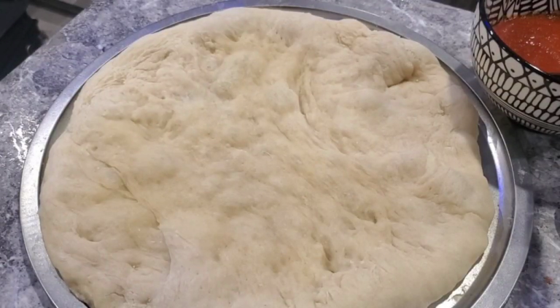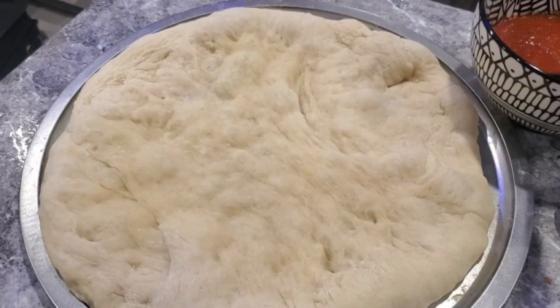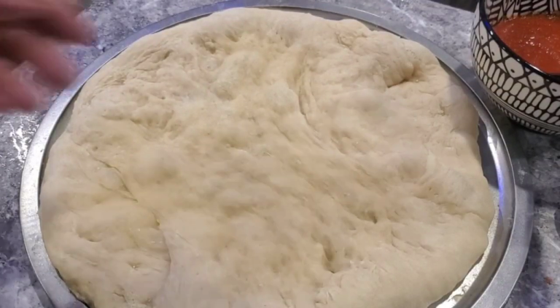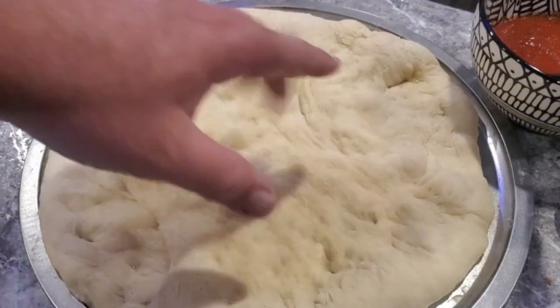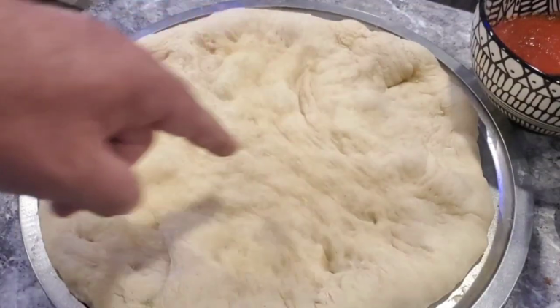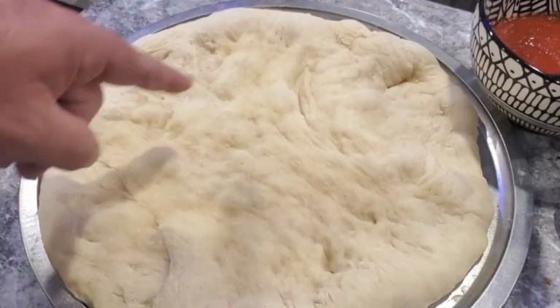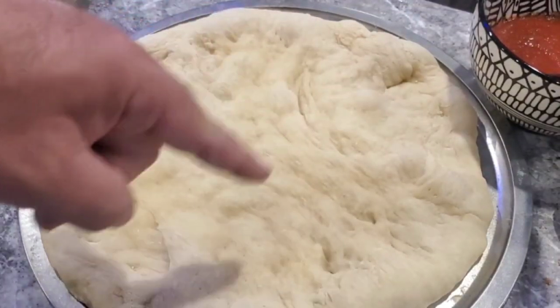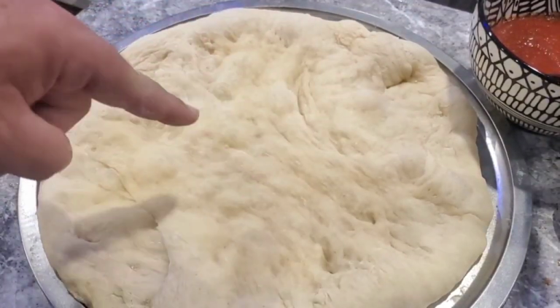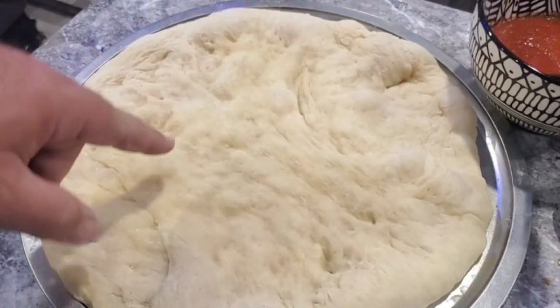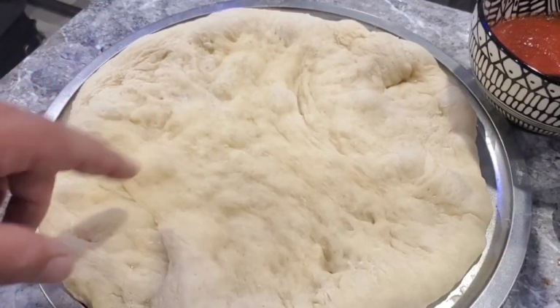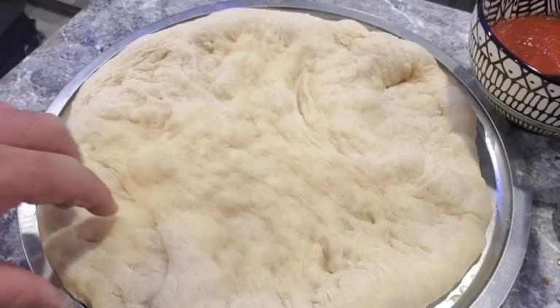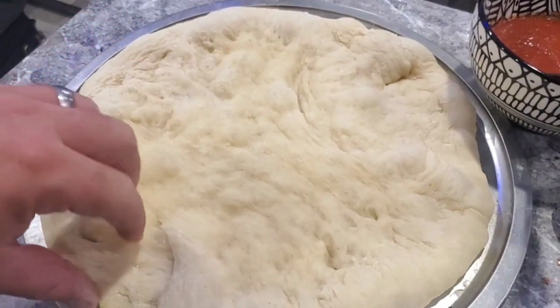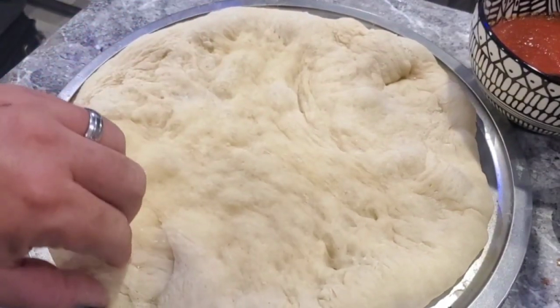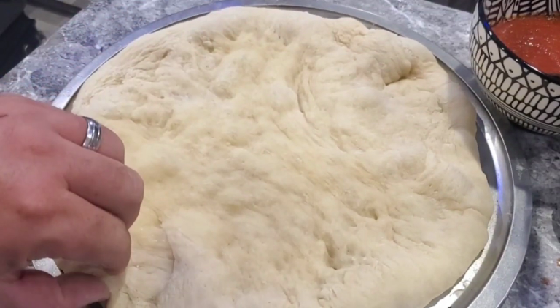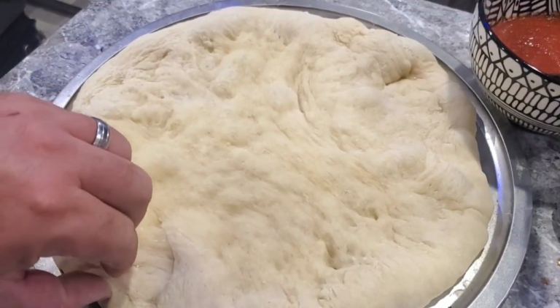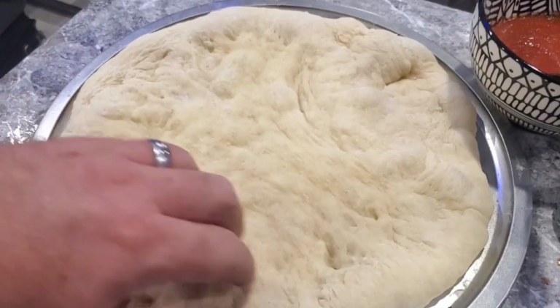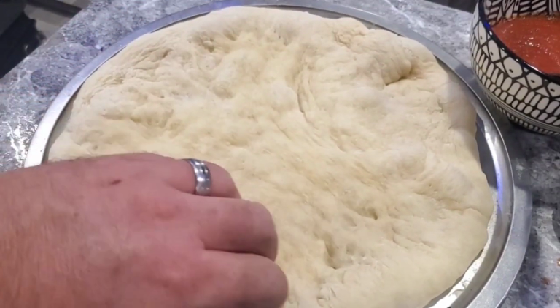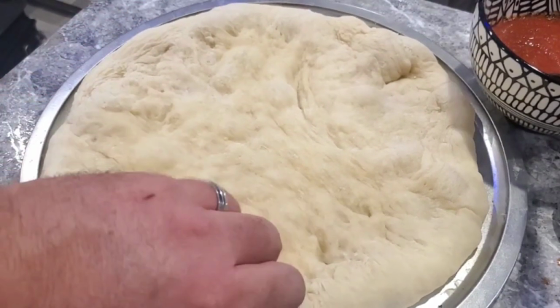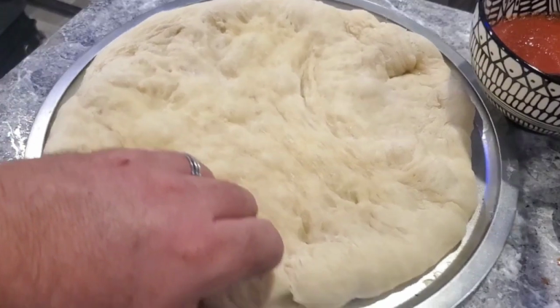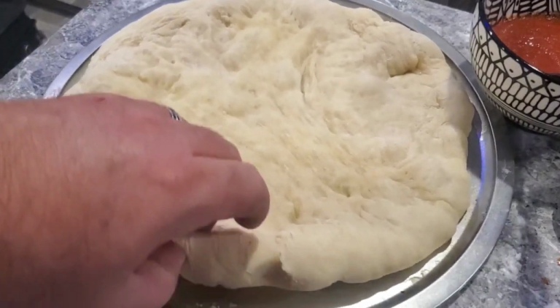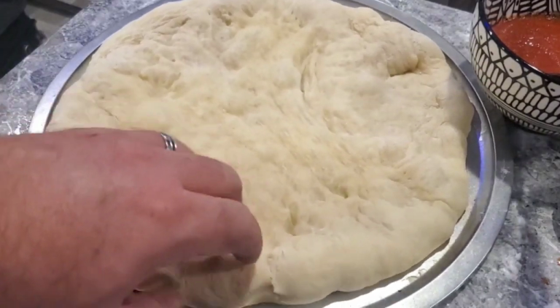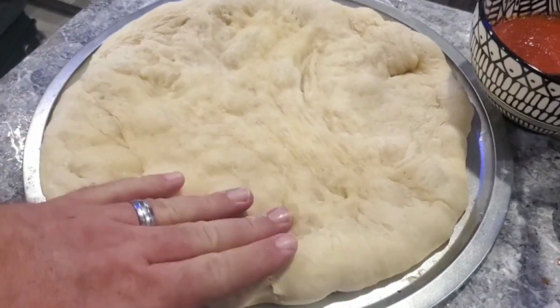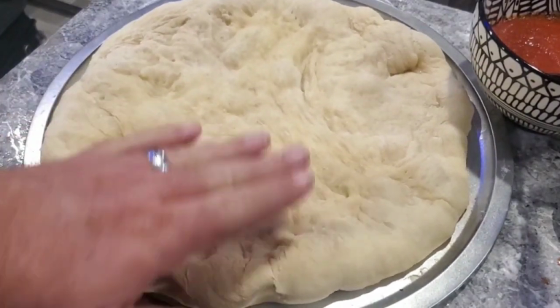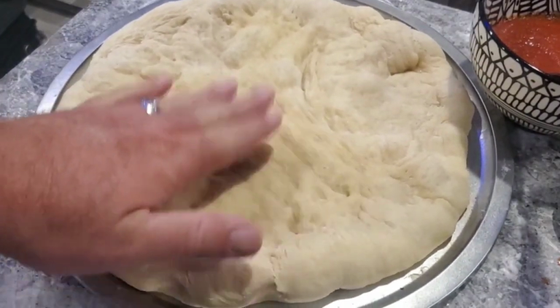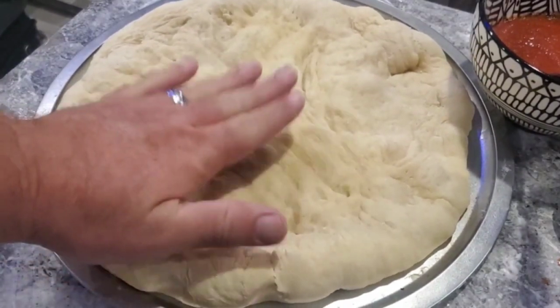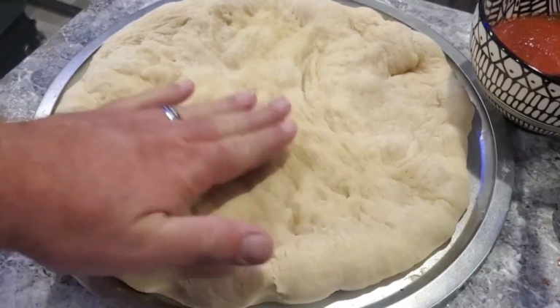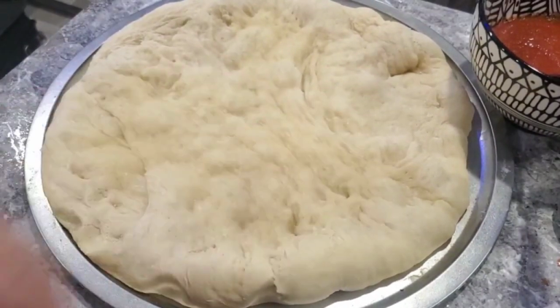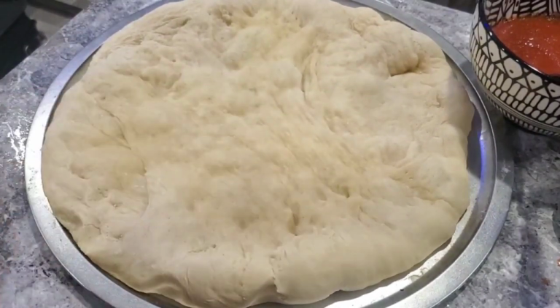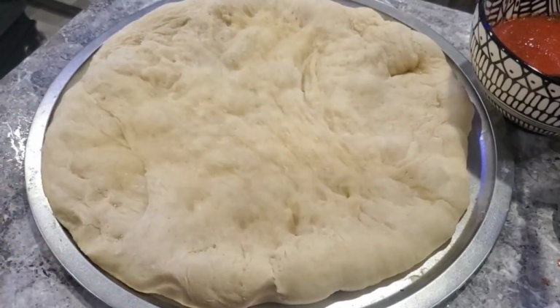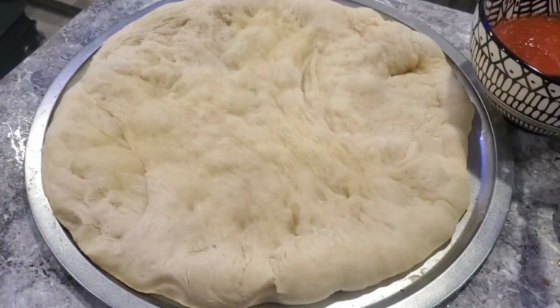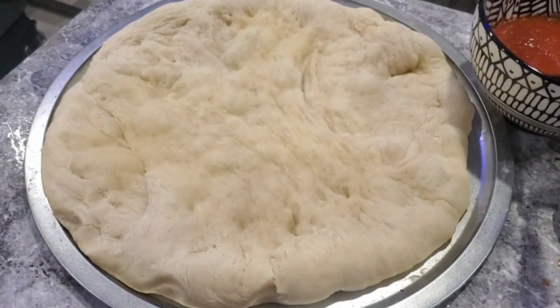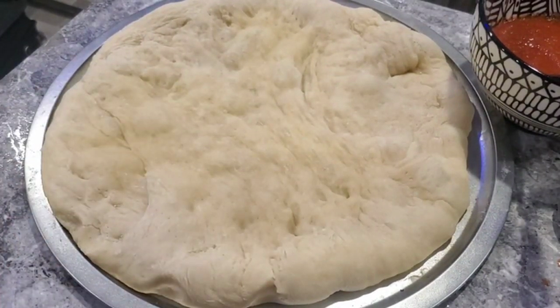All right, we par-baked that pizza crust for only about two or three minutes. I didn't want it to cook all the way — I just wanted to get it to where it holds the sauce without it seeping in.